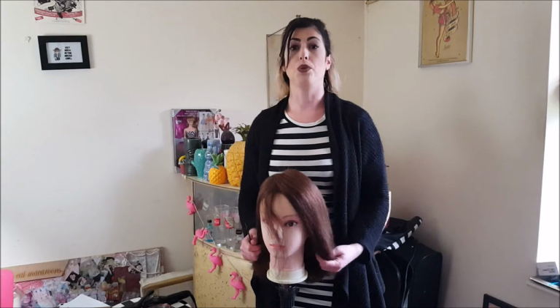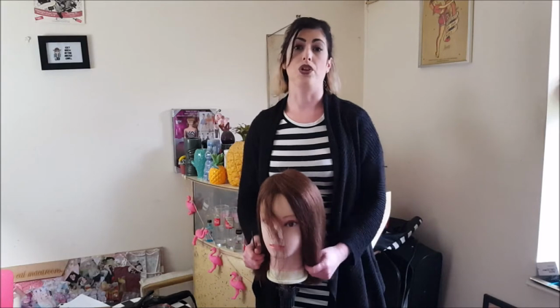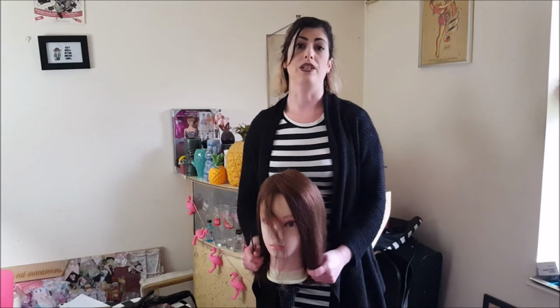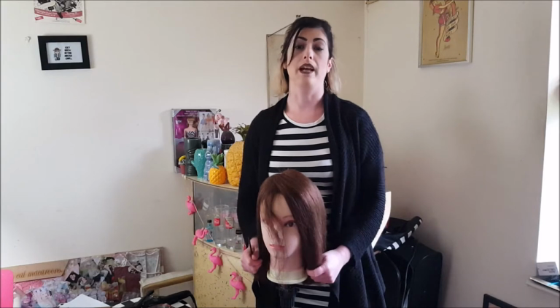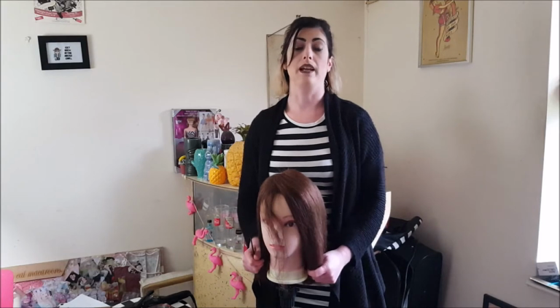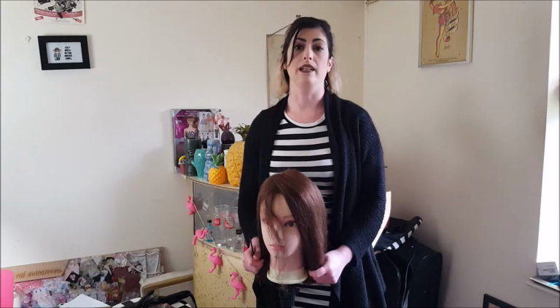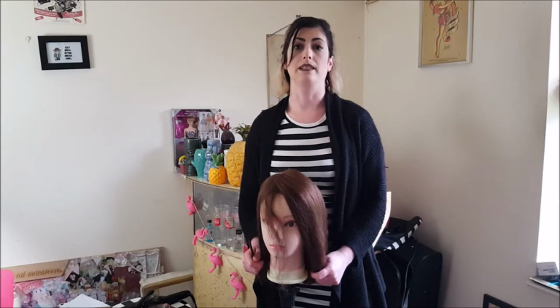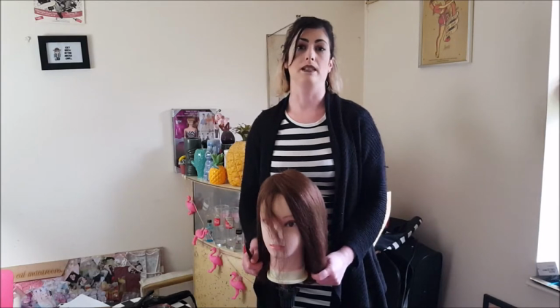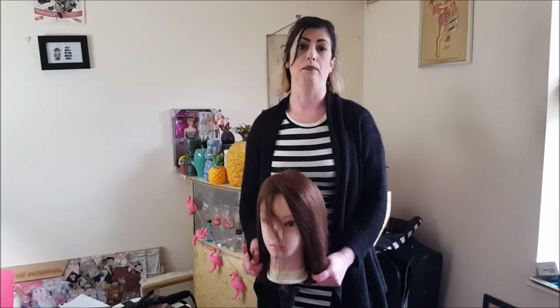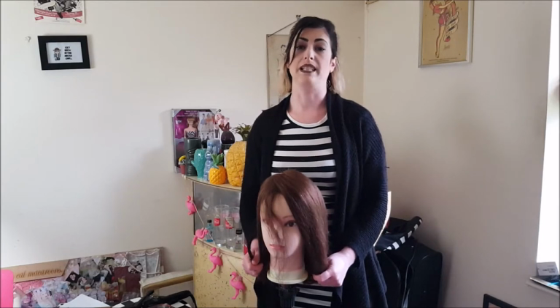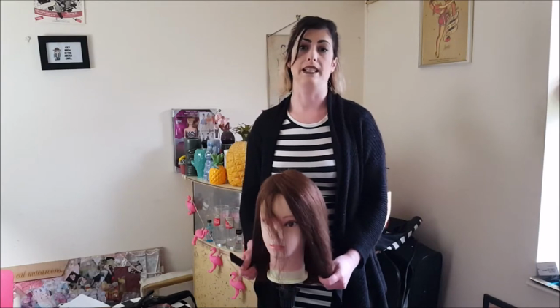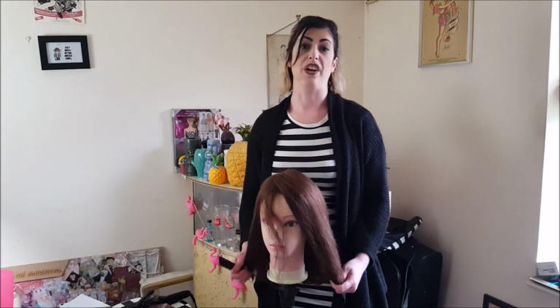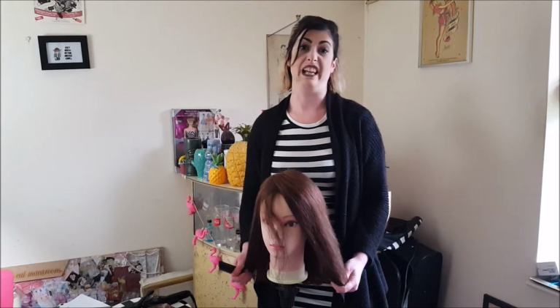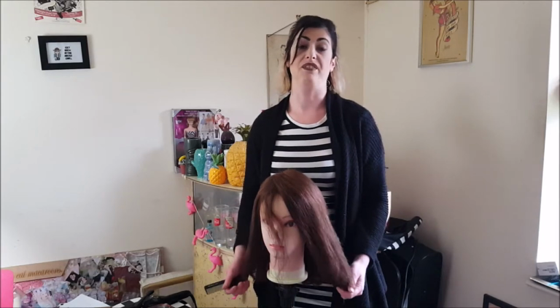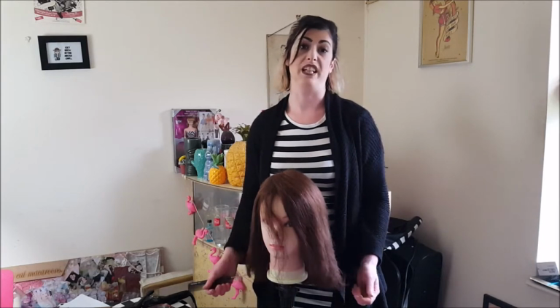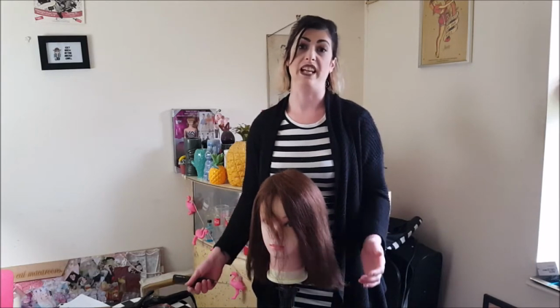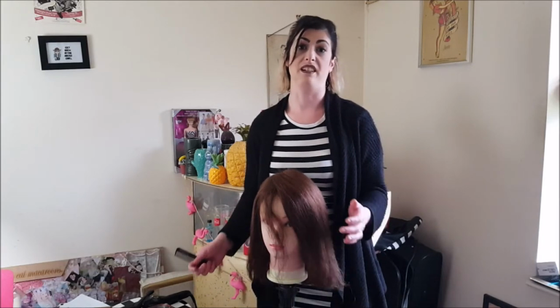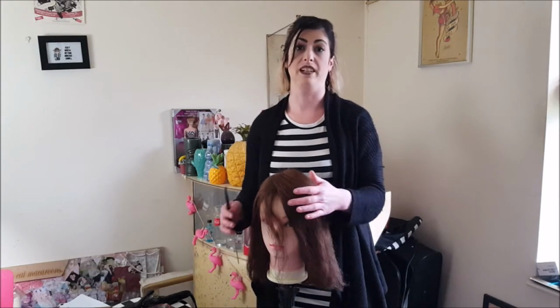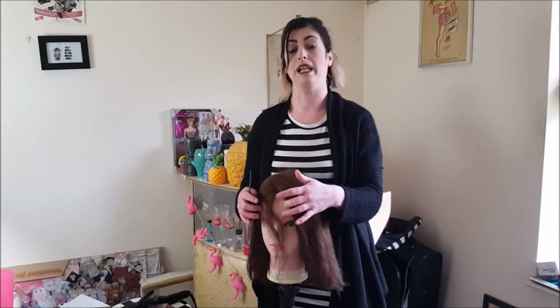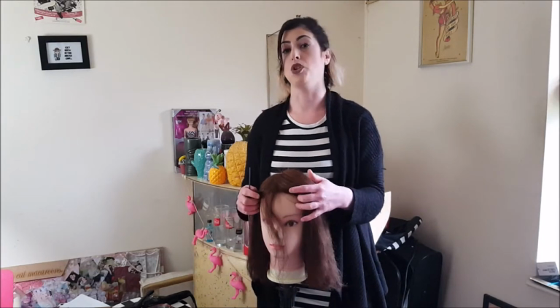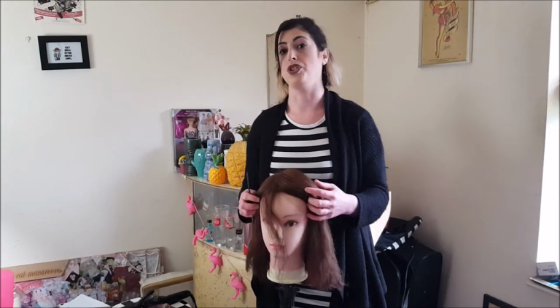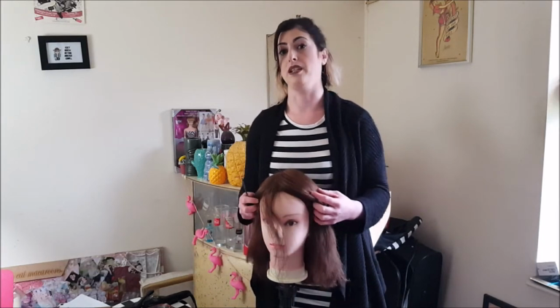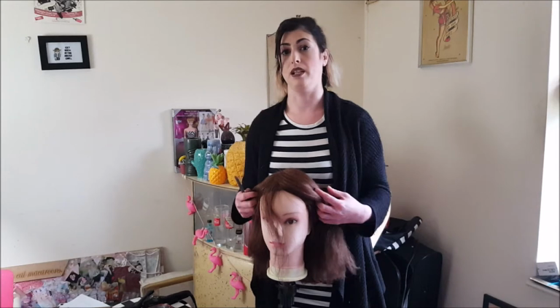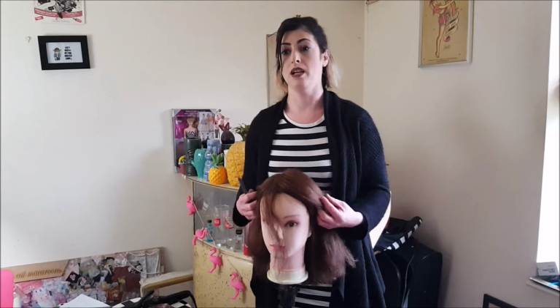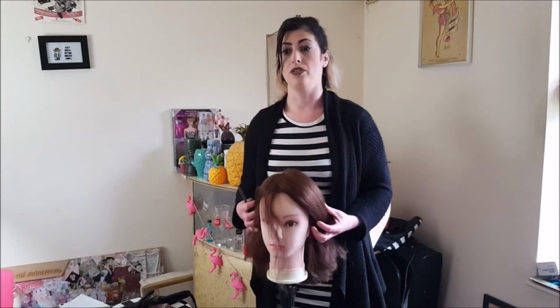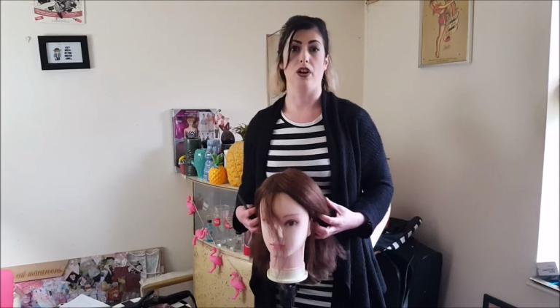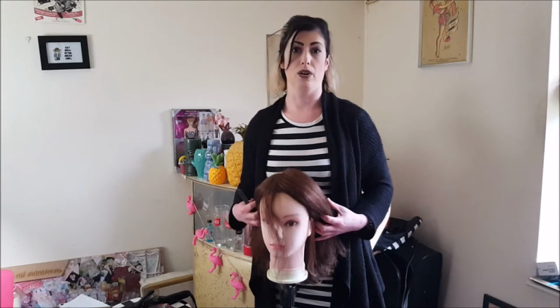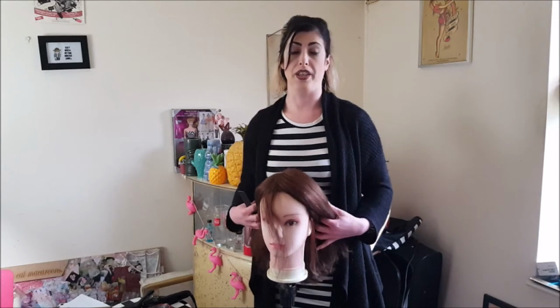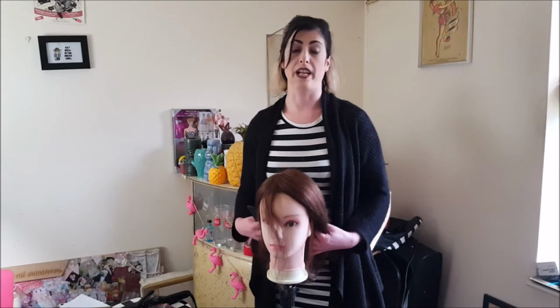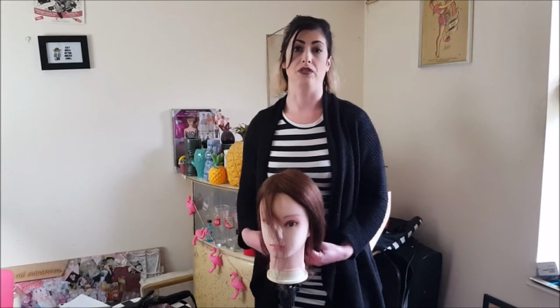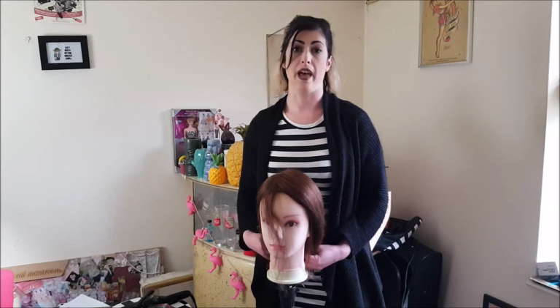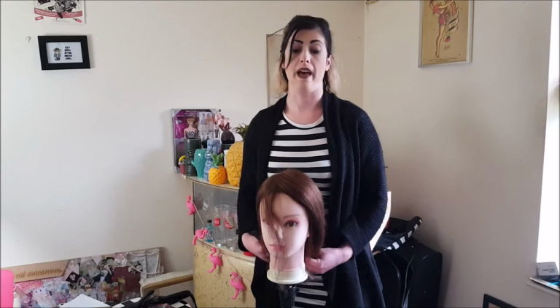Doing a good set is the basis of any vintage hairstyling, really, because you need the curl and the texture in the hair.